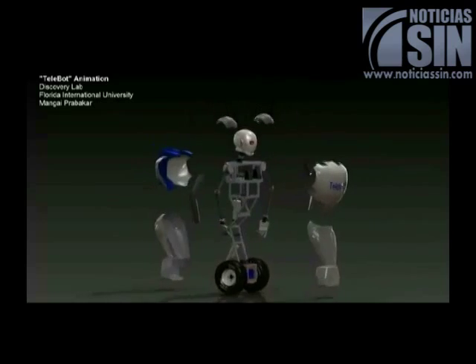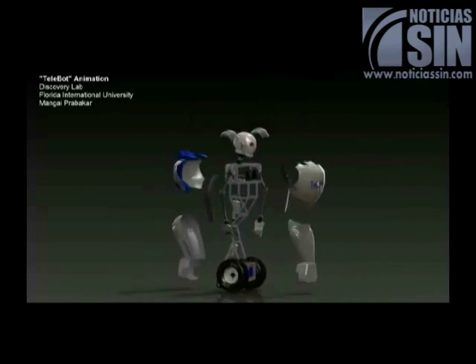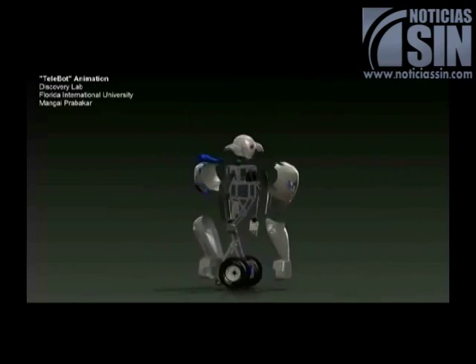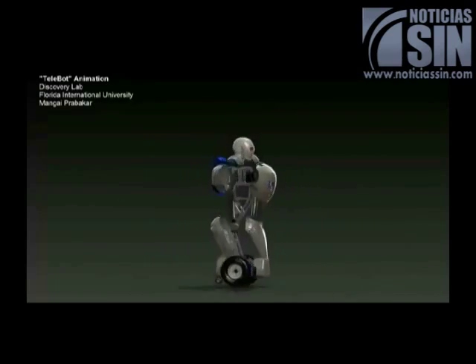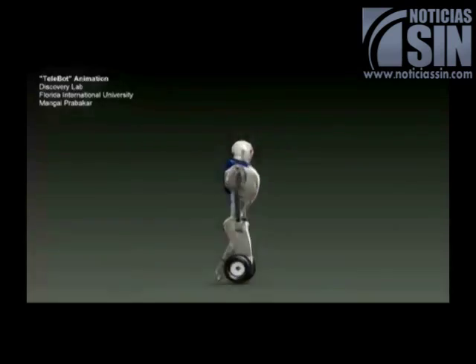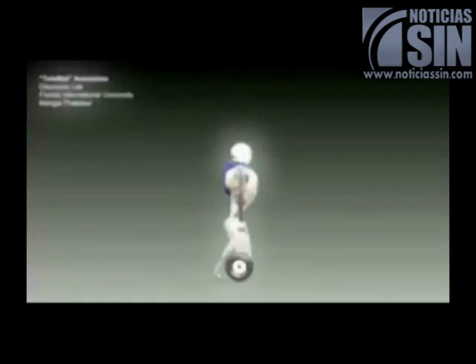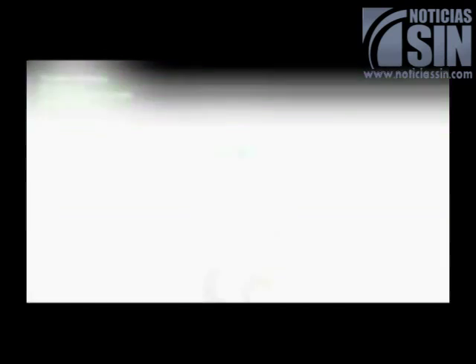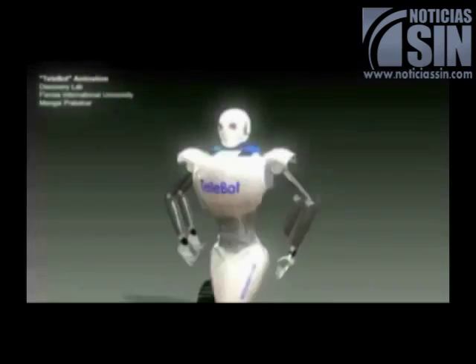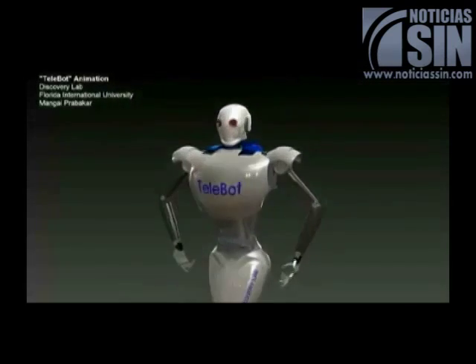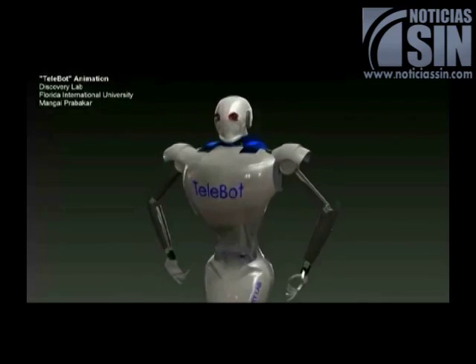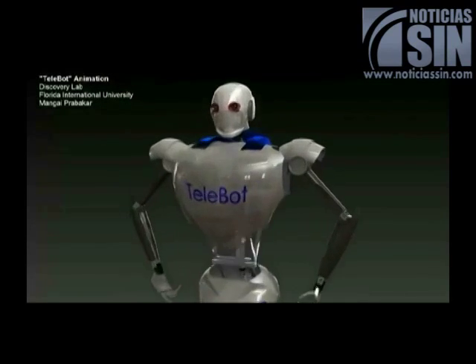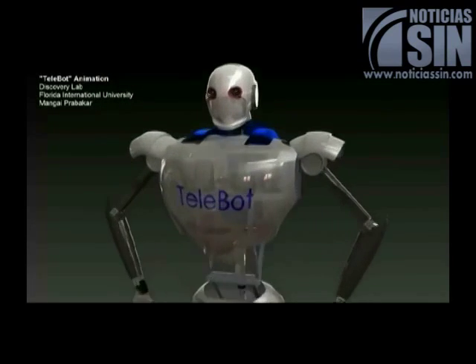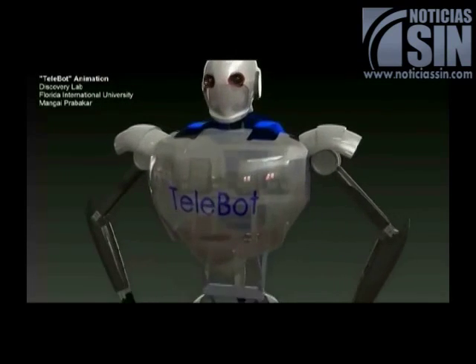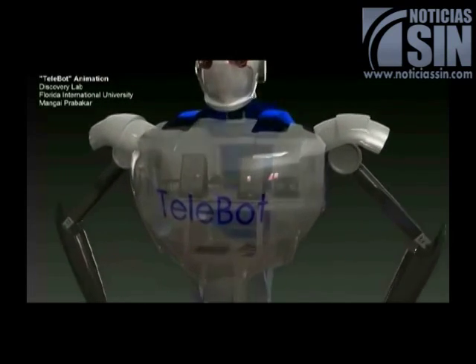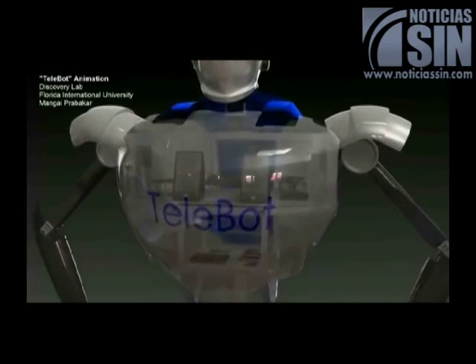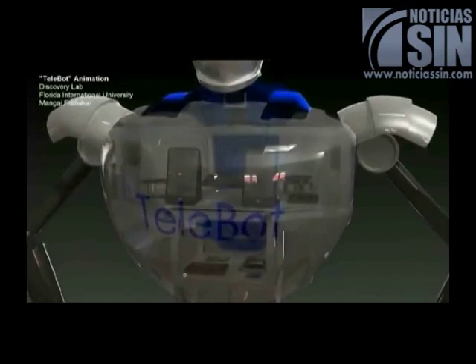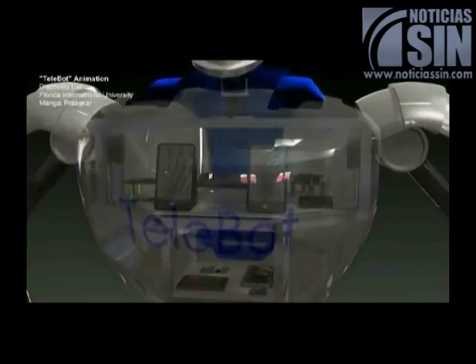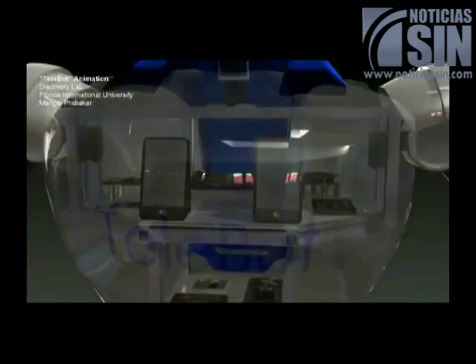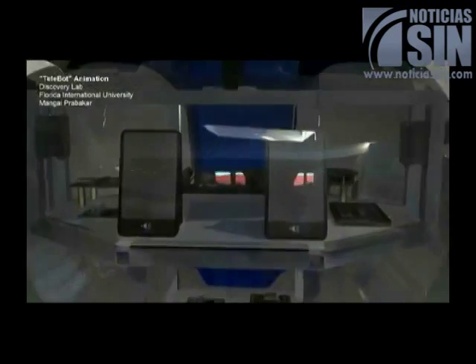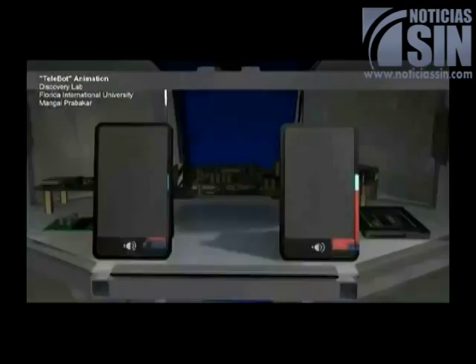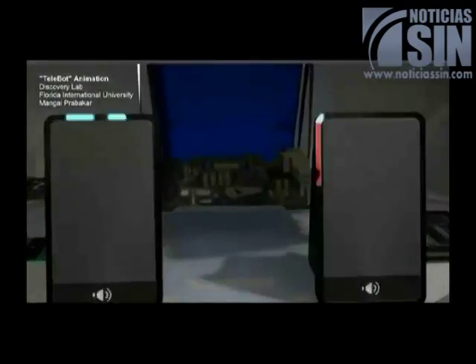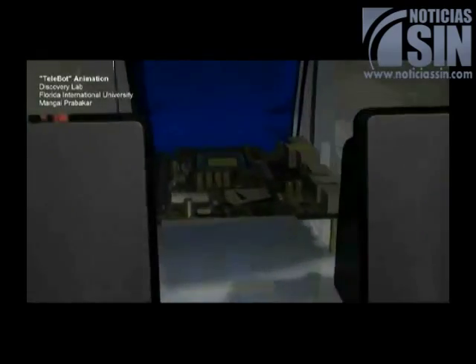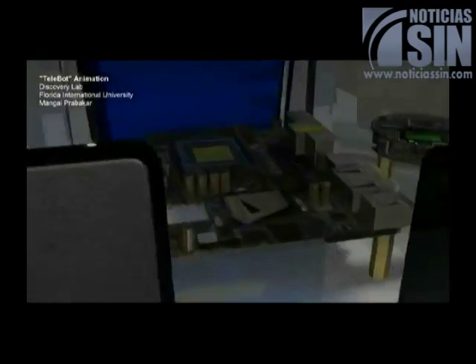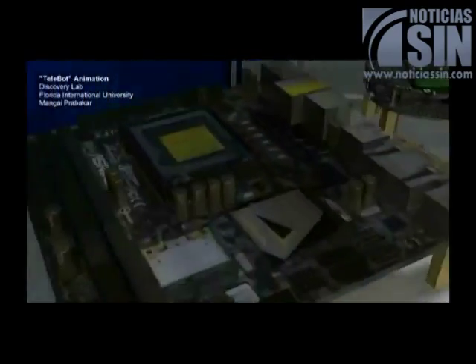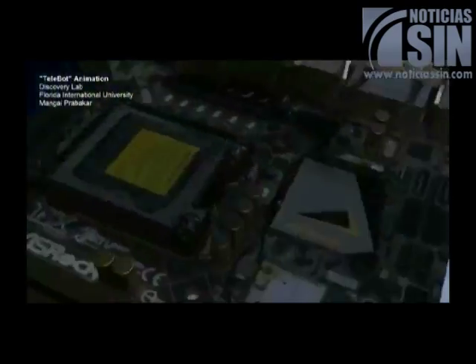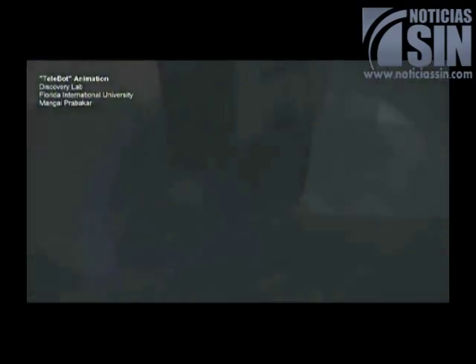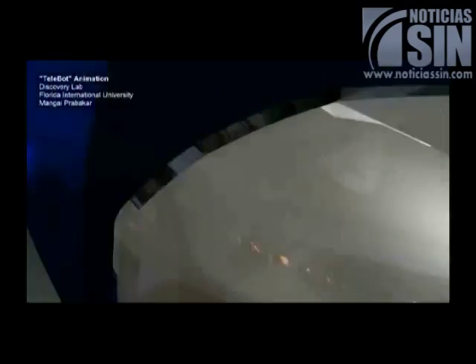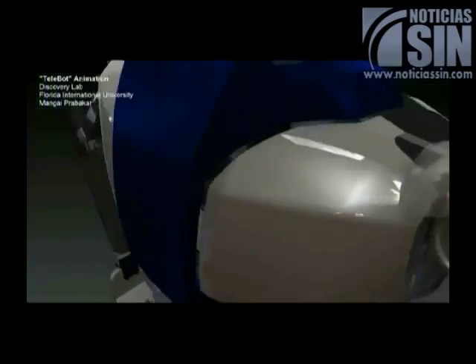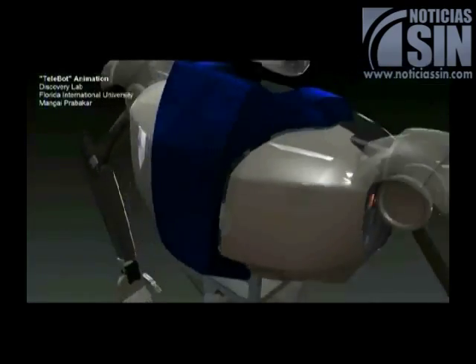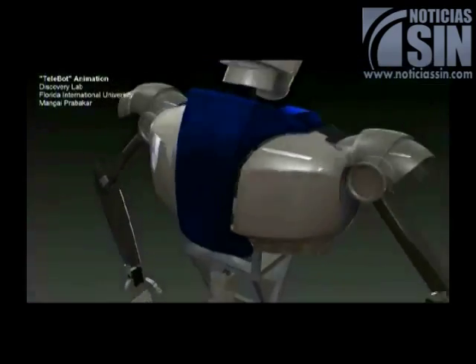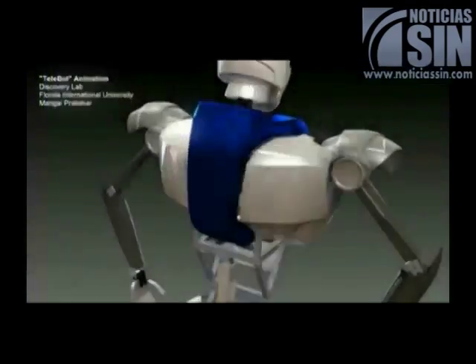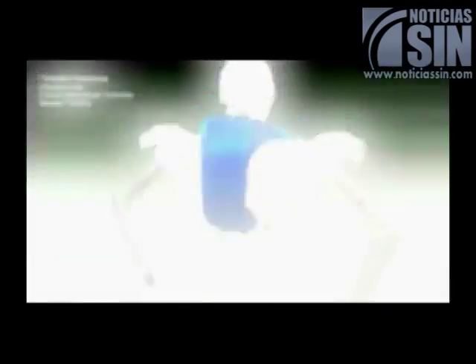We also plan to tune up and optimize the software, and finally do the field testing.